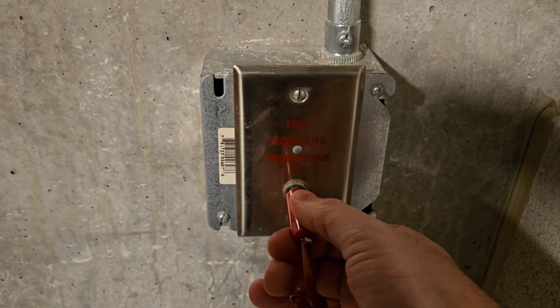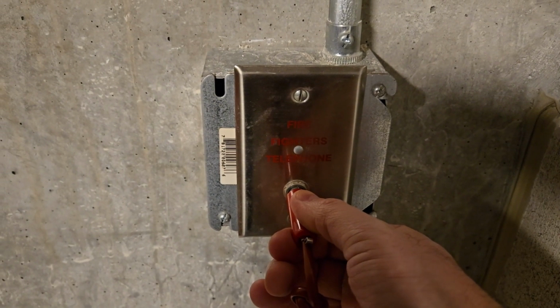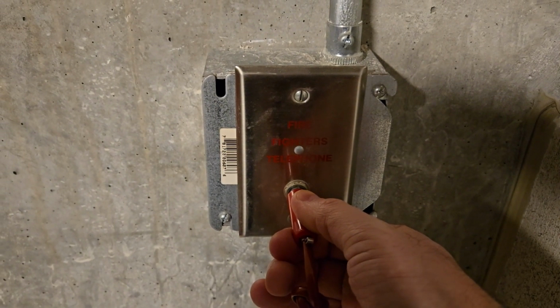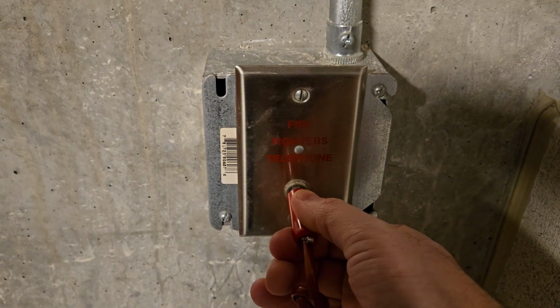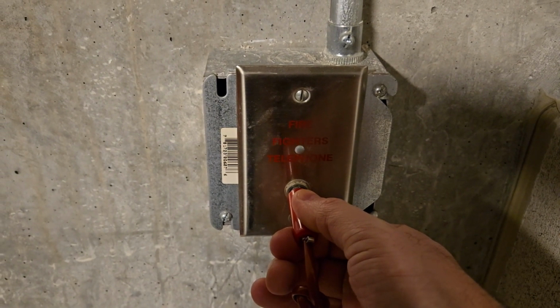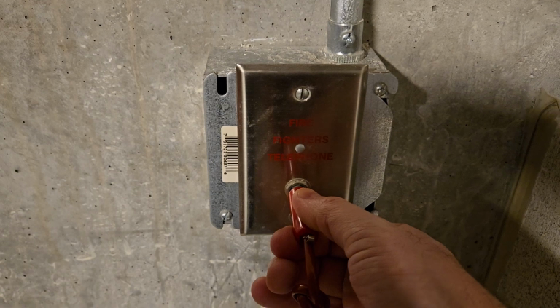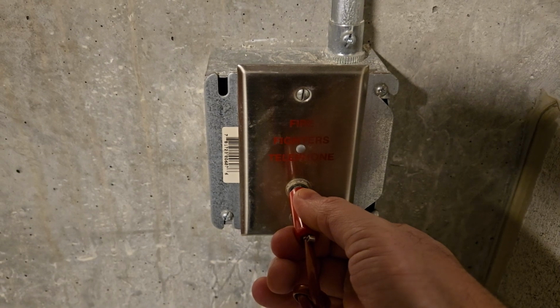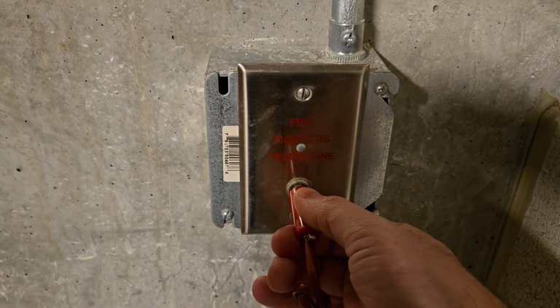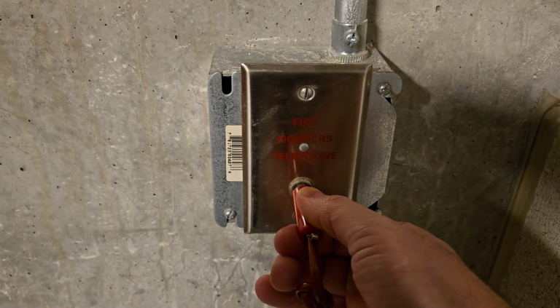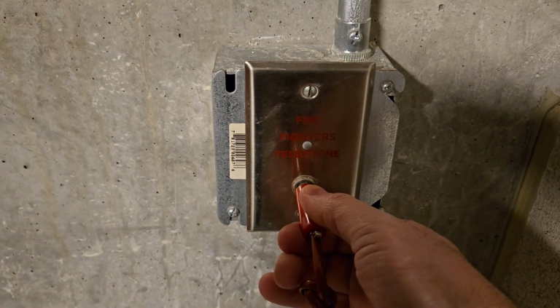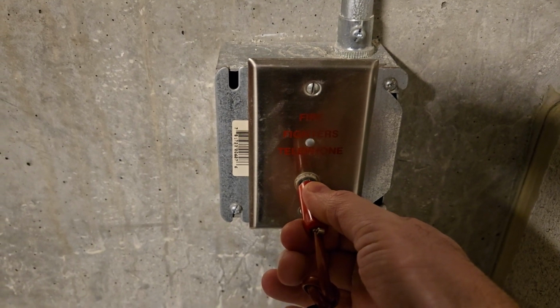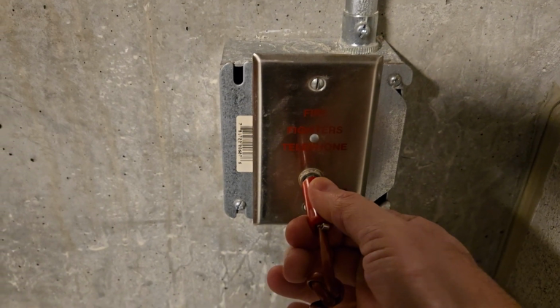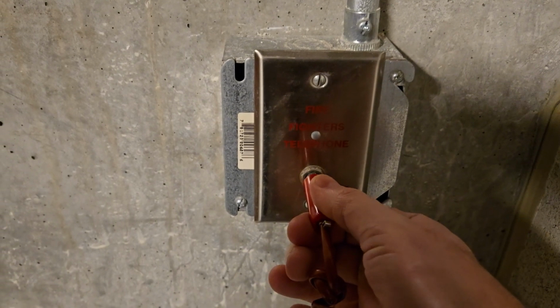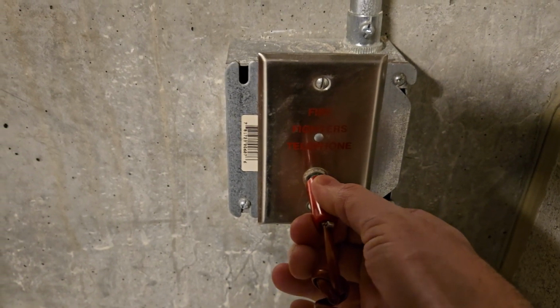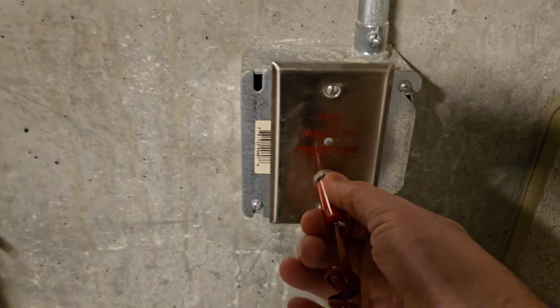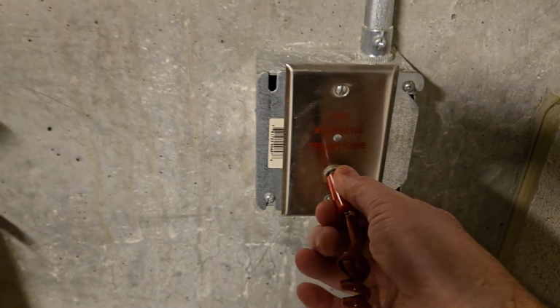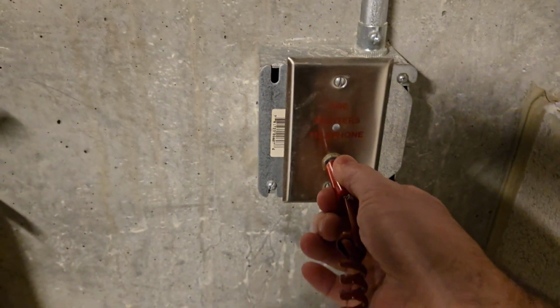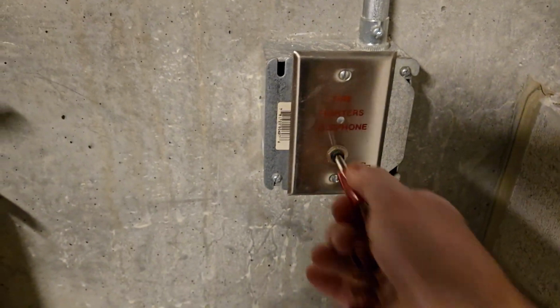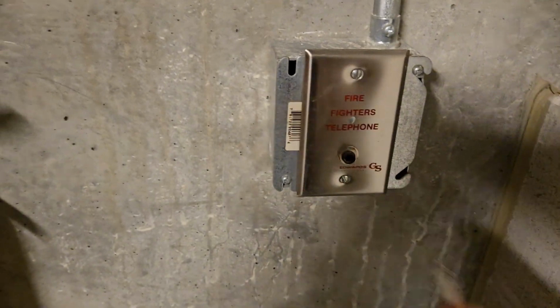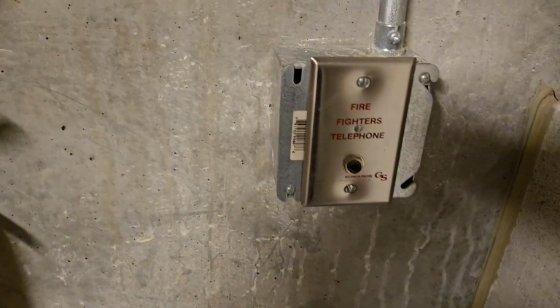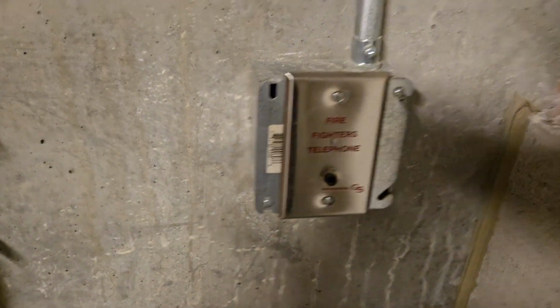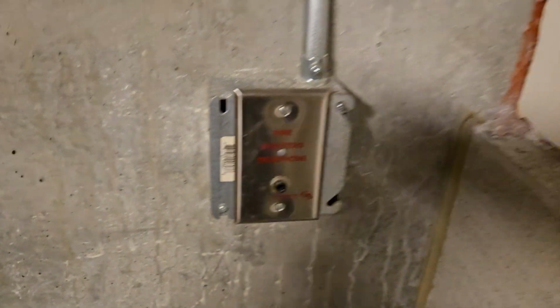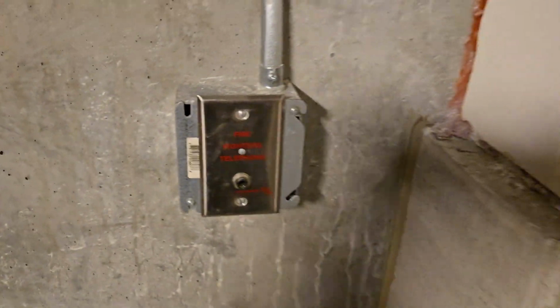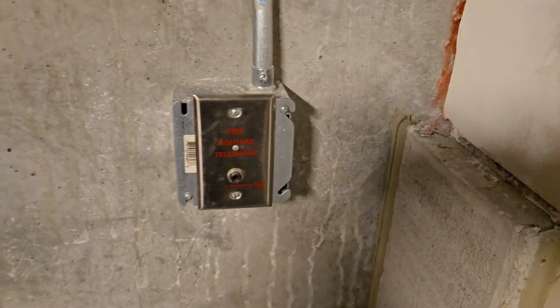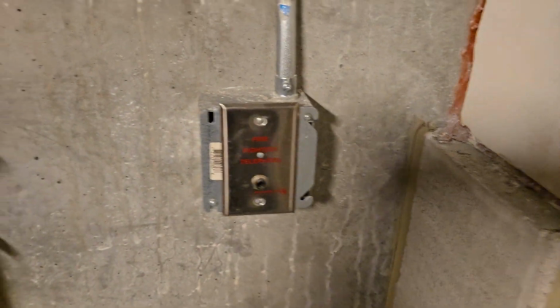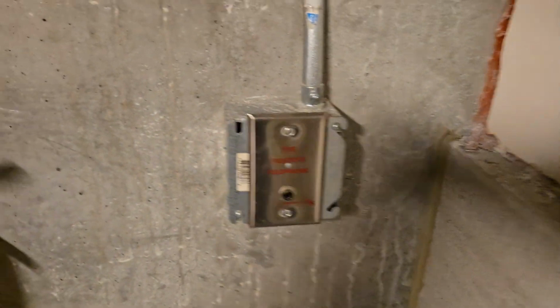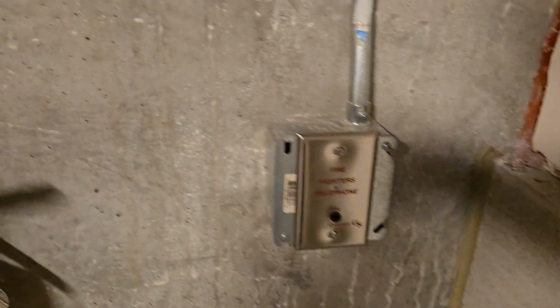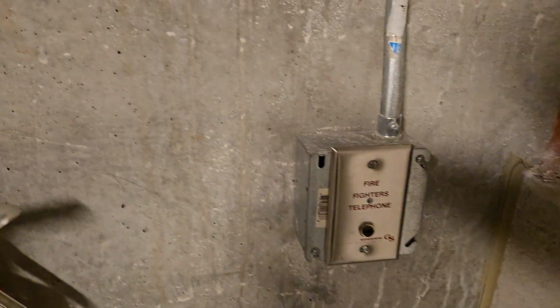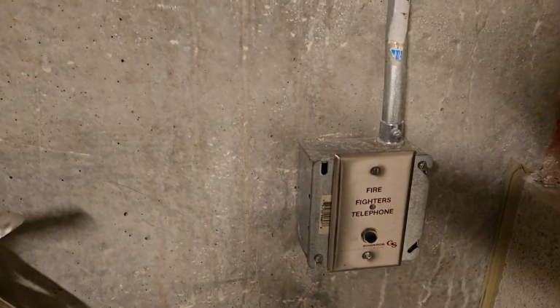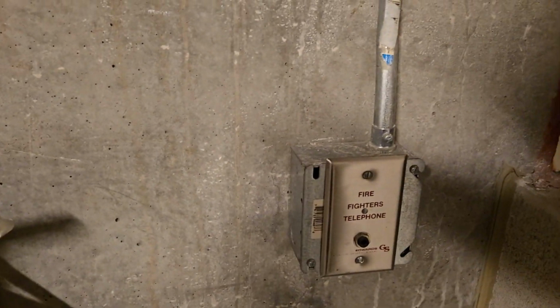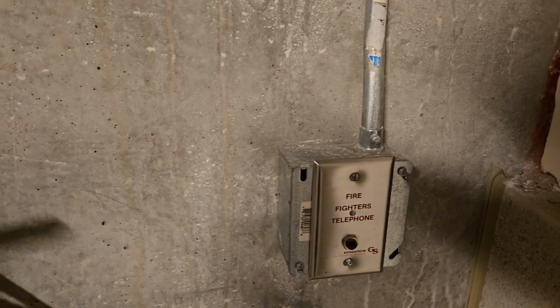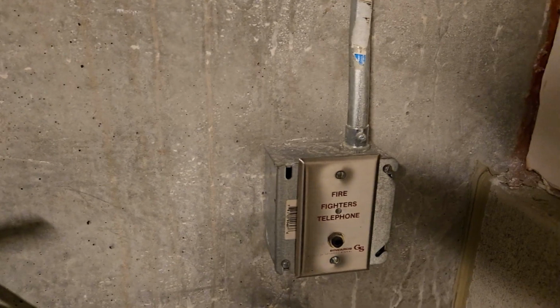Can you hear me? Good. All right, that's that jack.